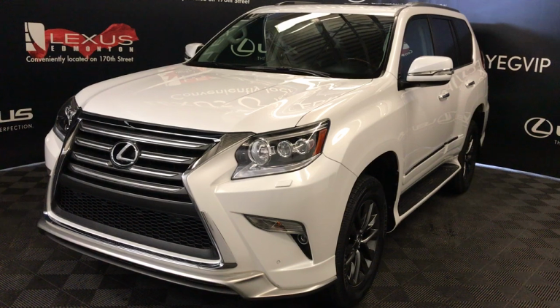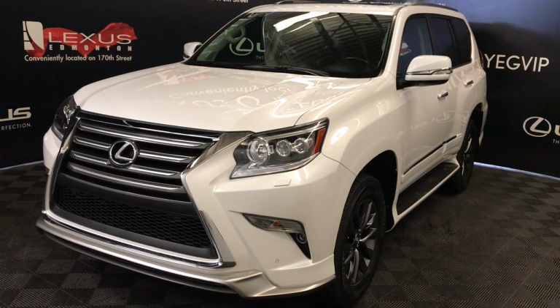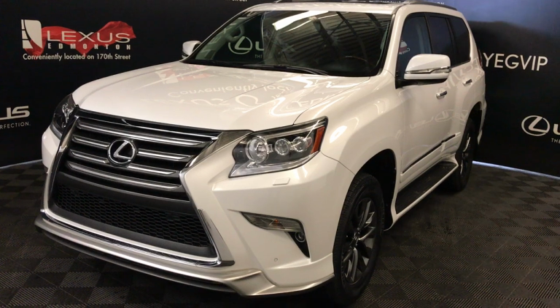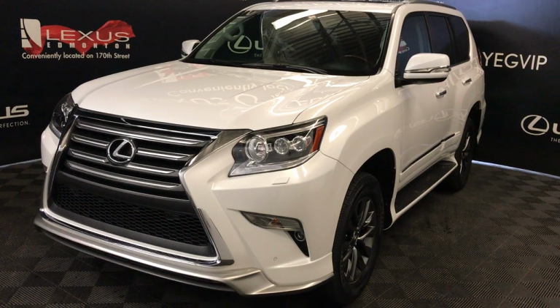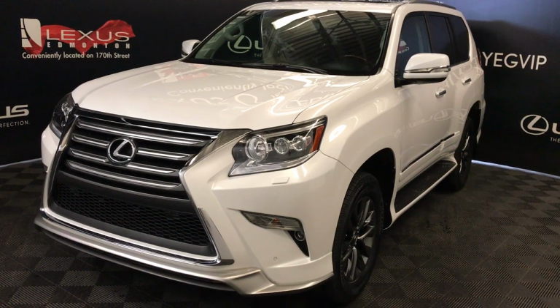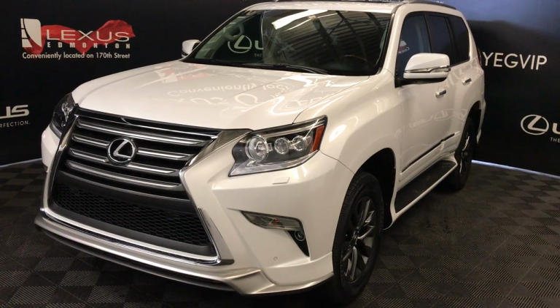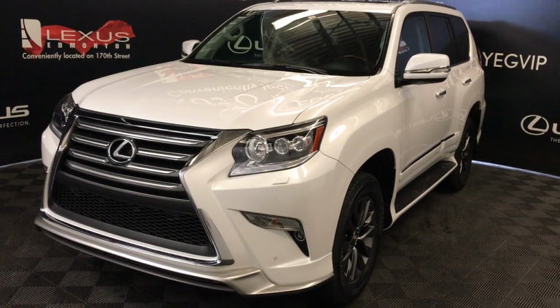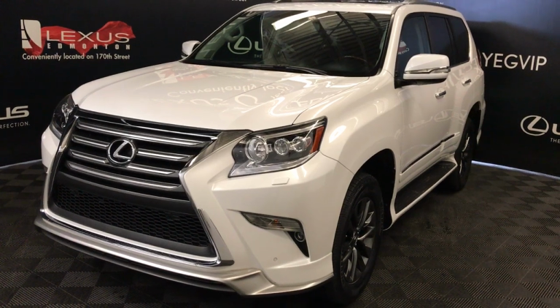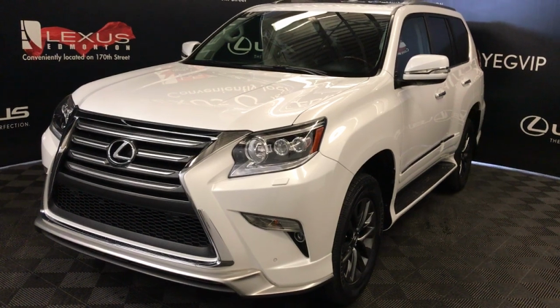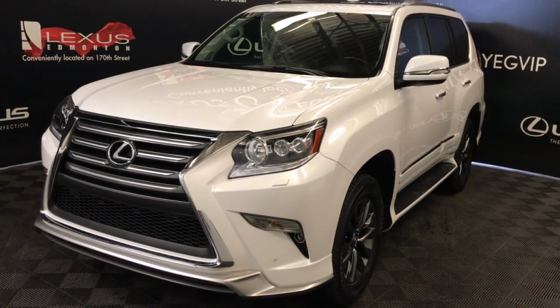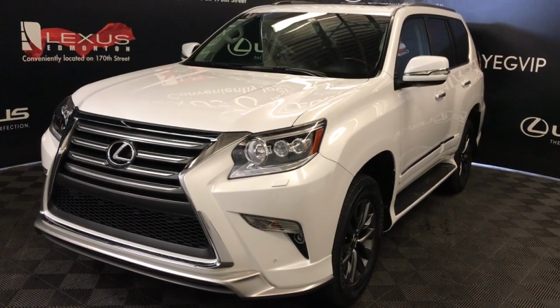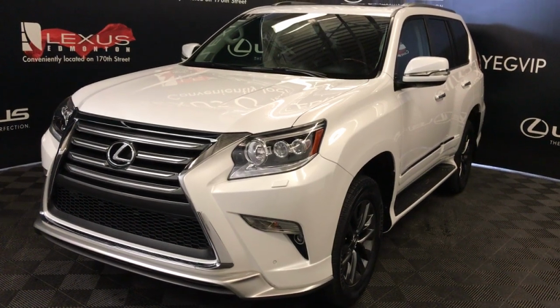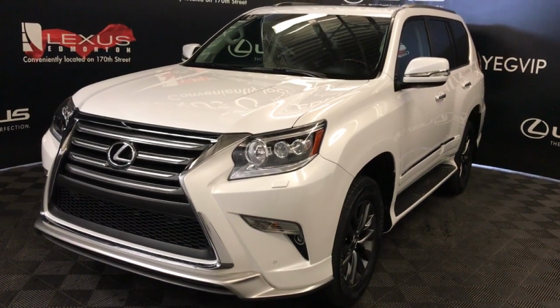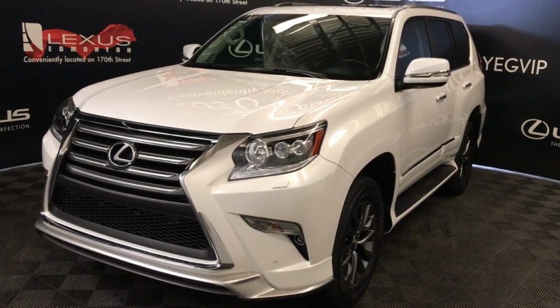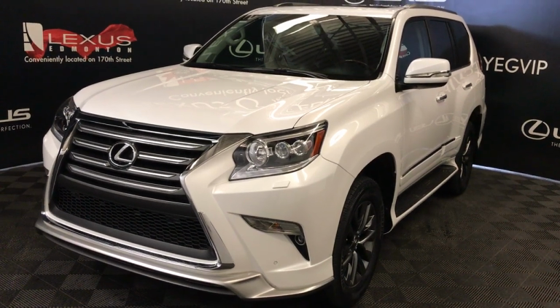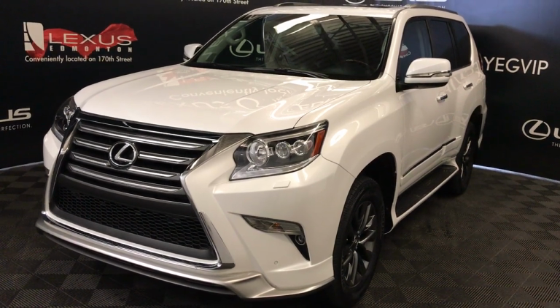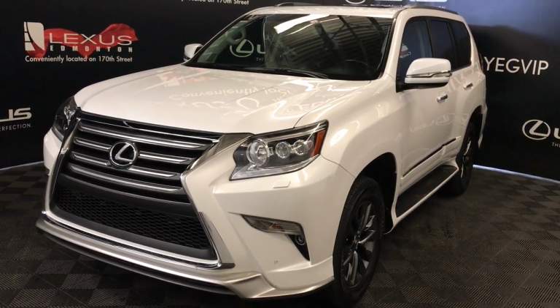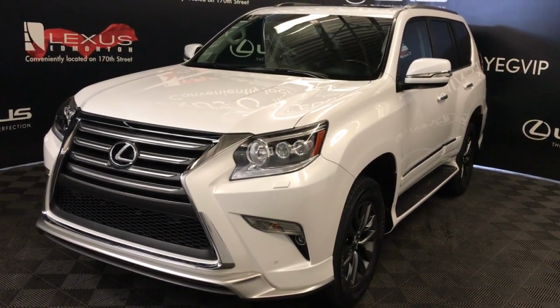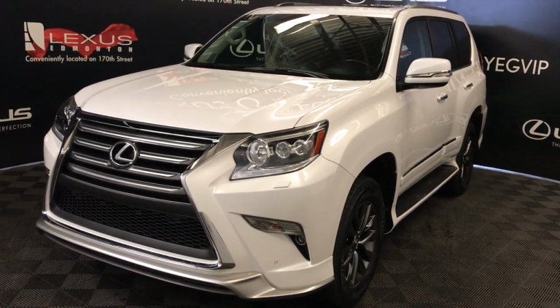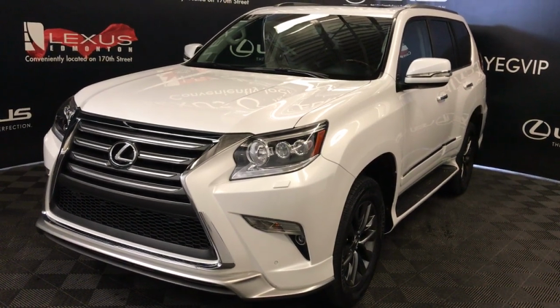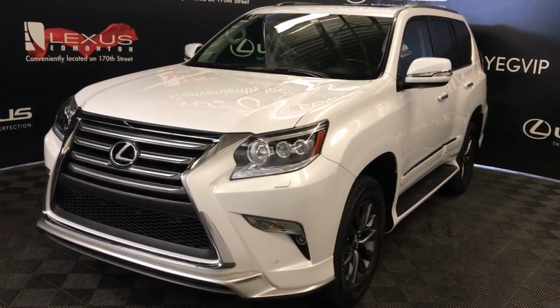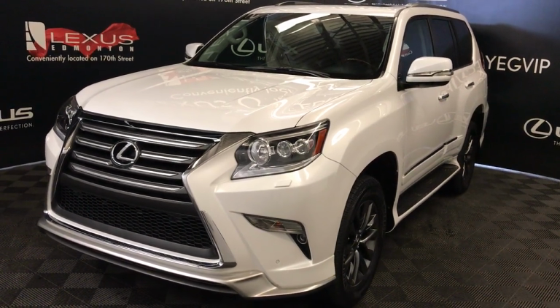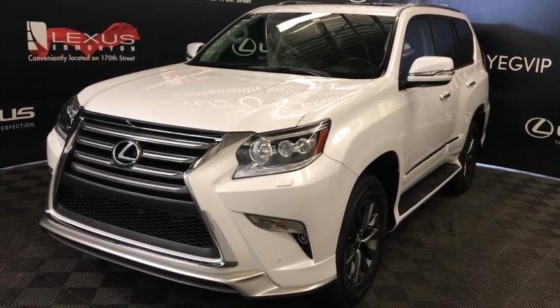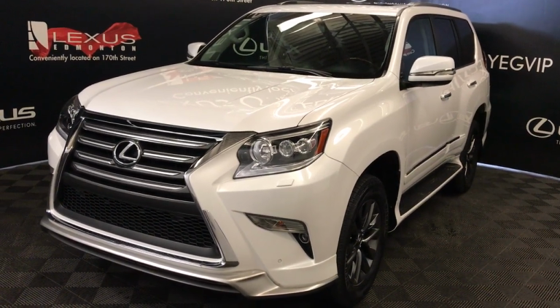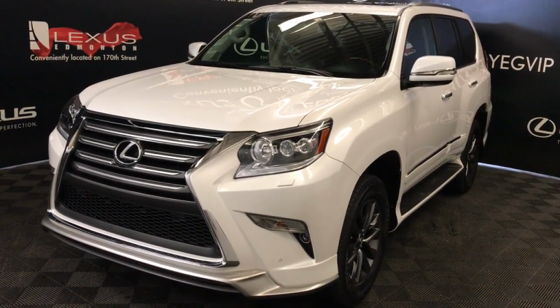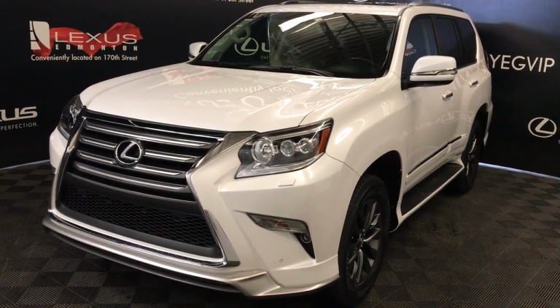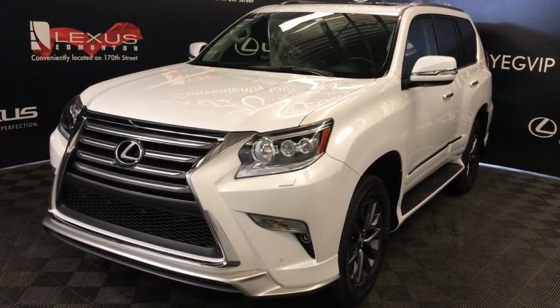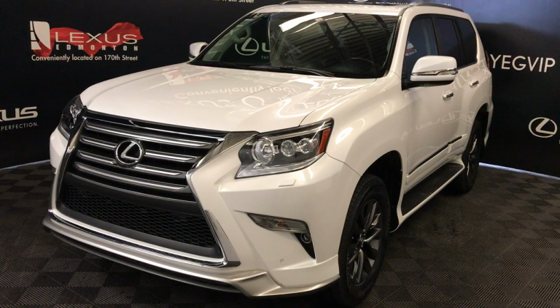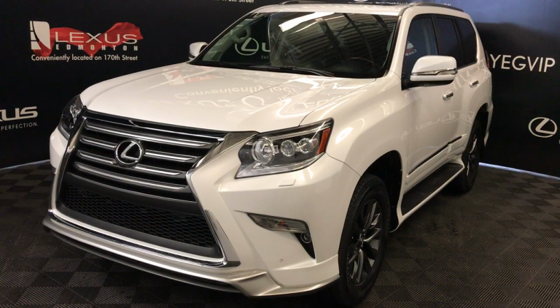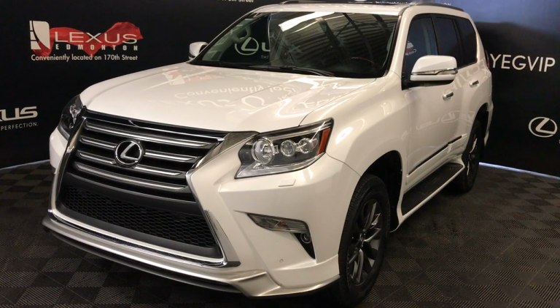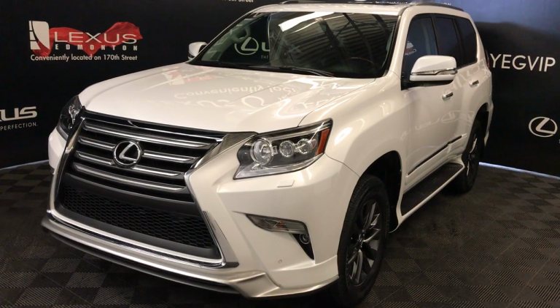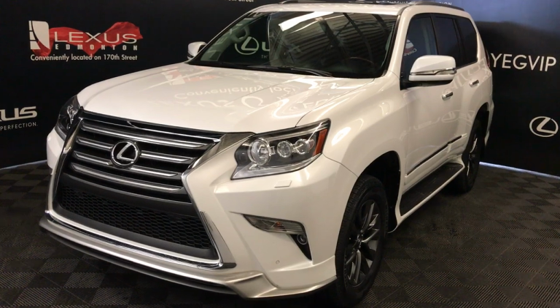Welcome to Lexus of Edmonton. We are located off of 111th Avenue, 170th Street in Edmonton, Alberta, Canada.